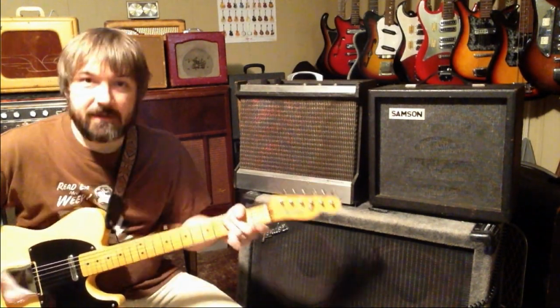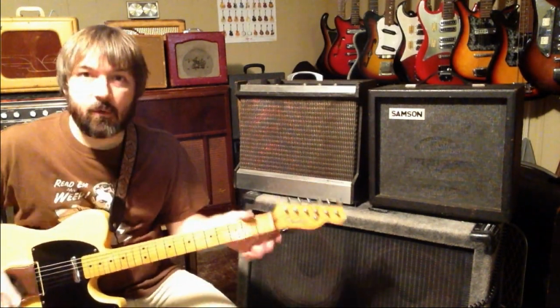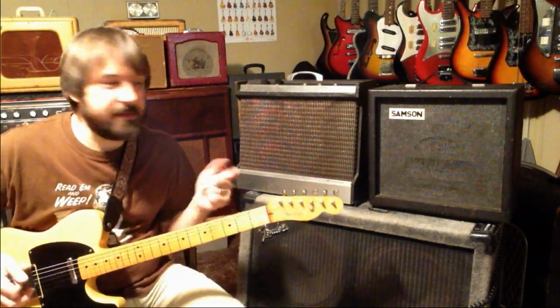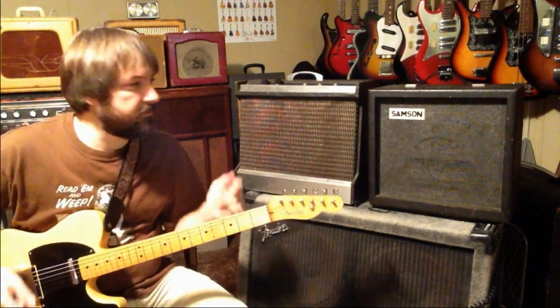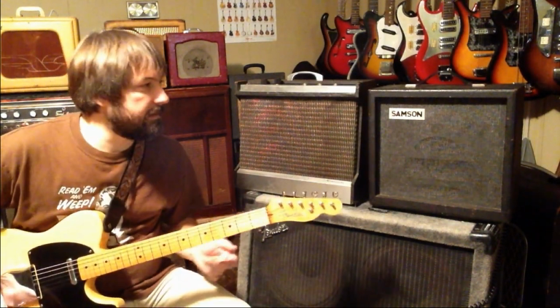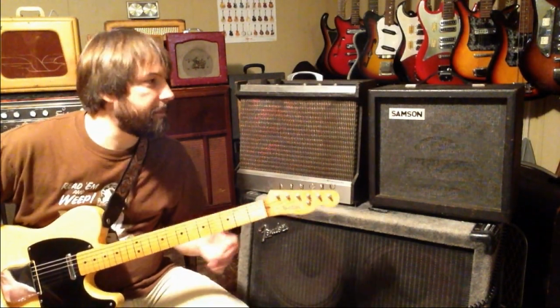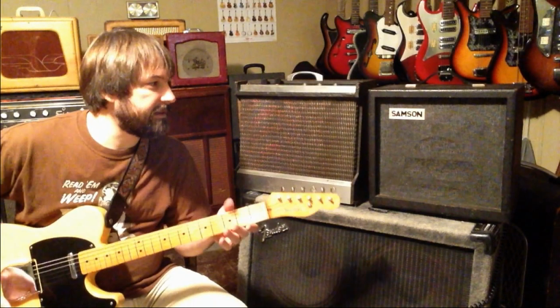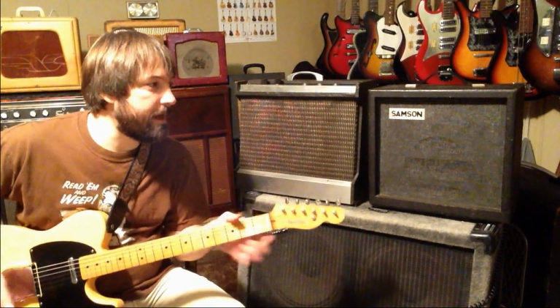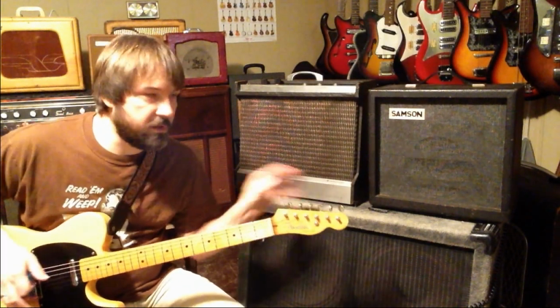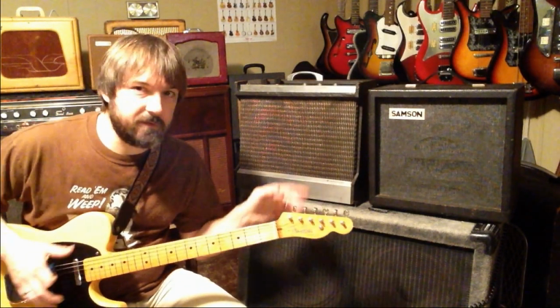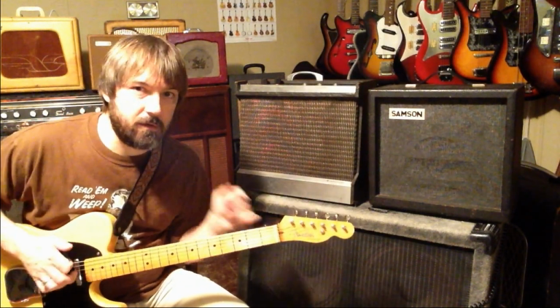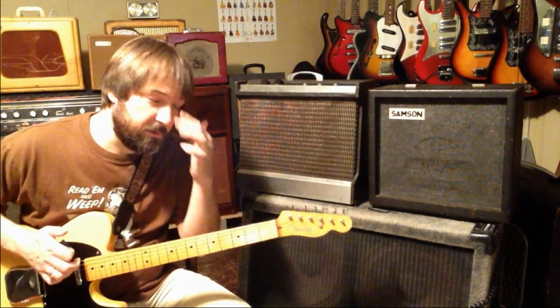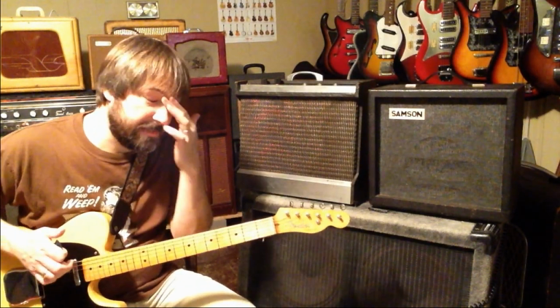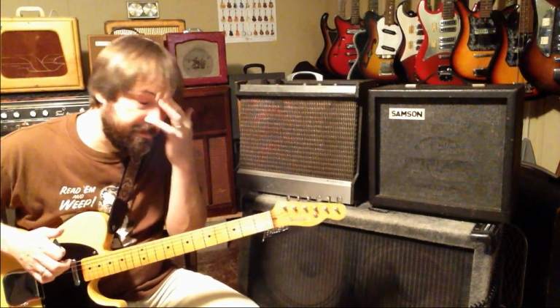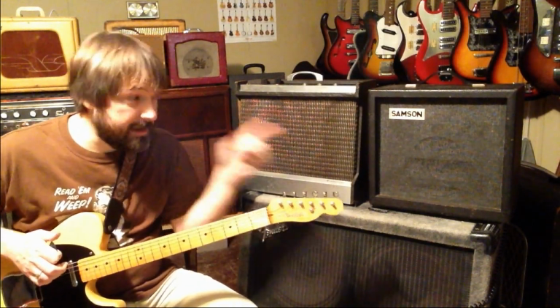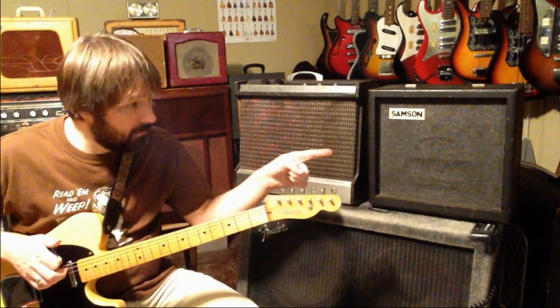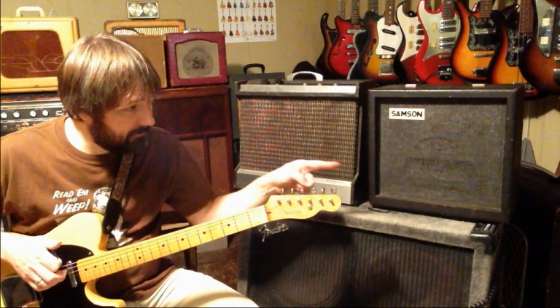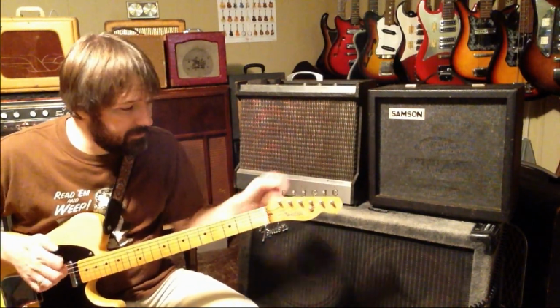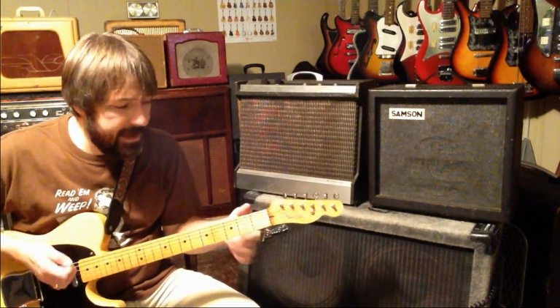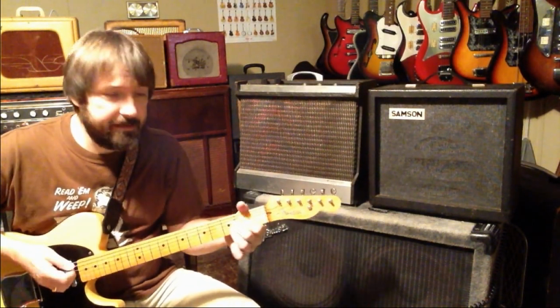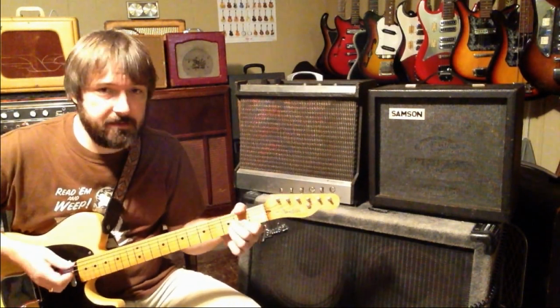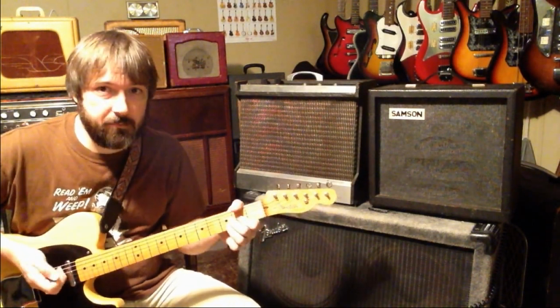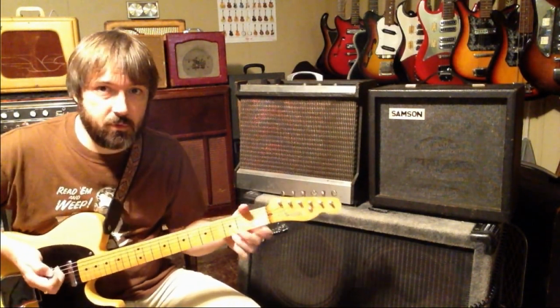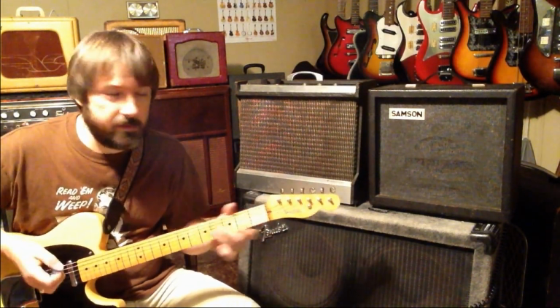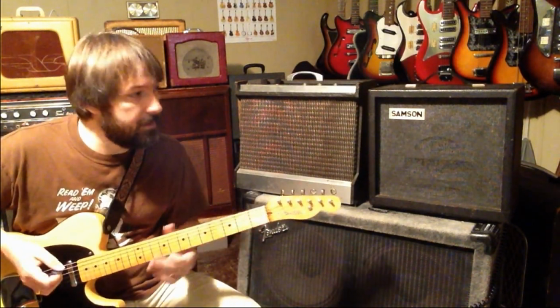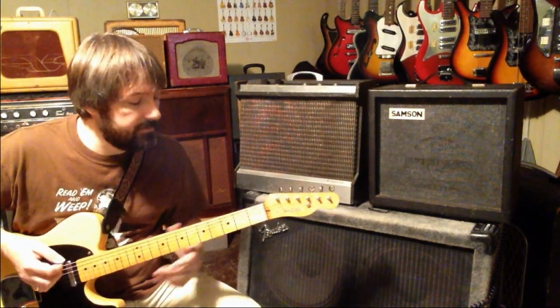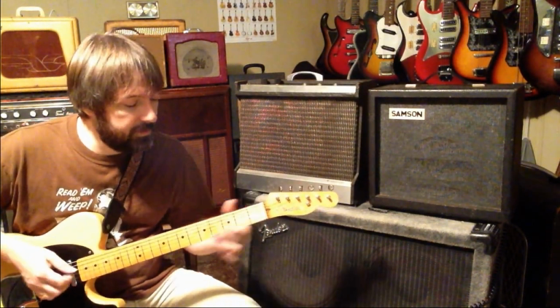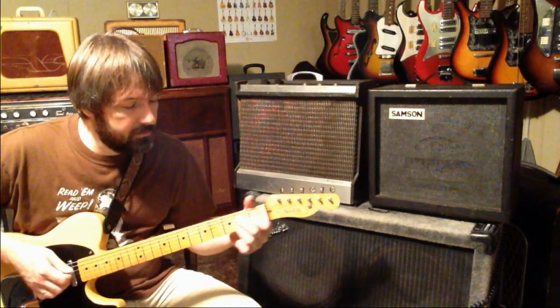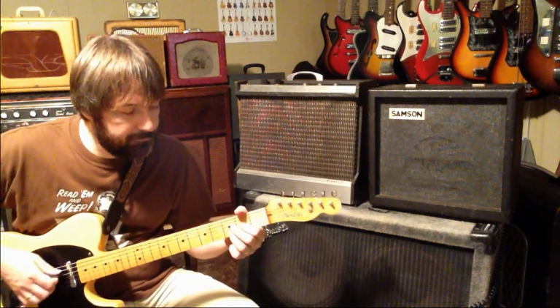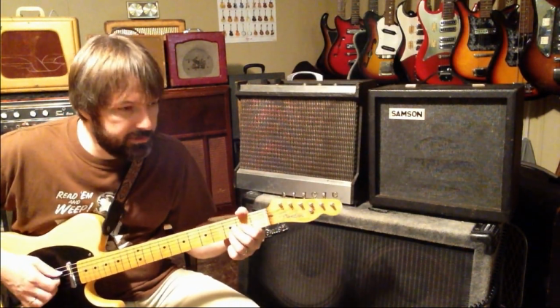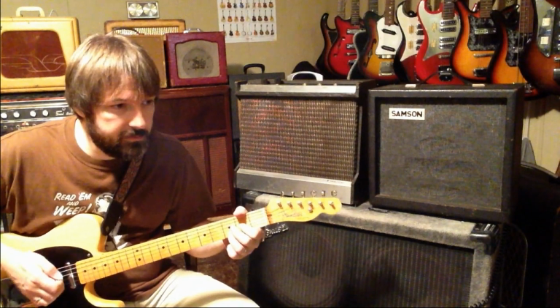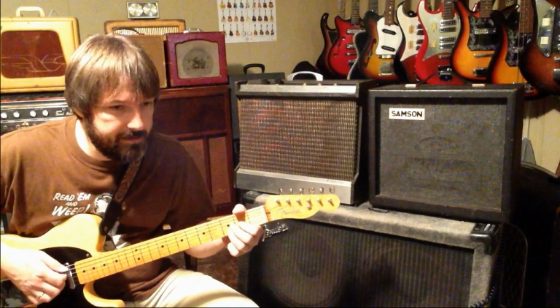Neither one of these are very loud, but they do have a good tone. If you were to slap a microphone in front of that and record with it, it would probably sound pretty good on tape.